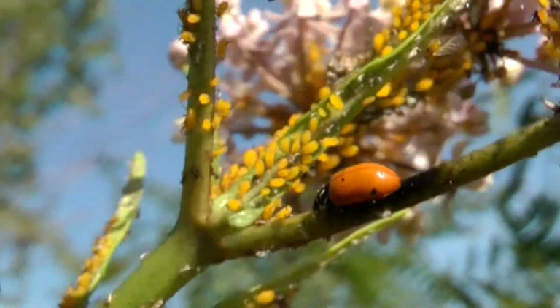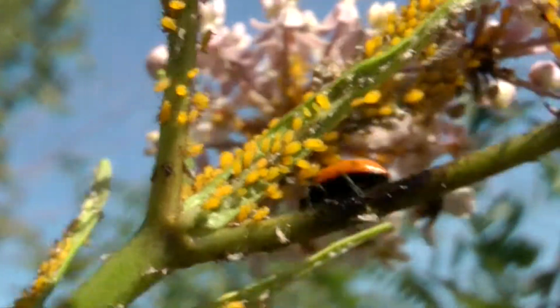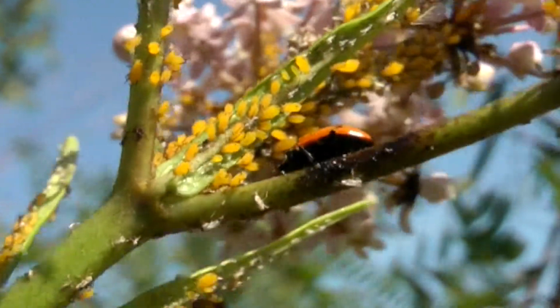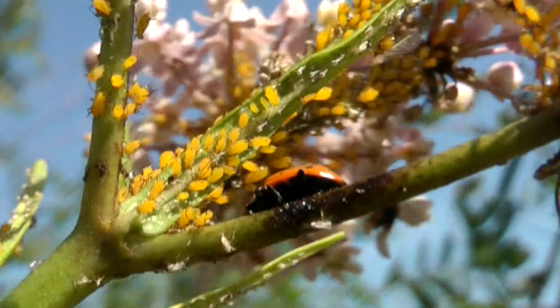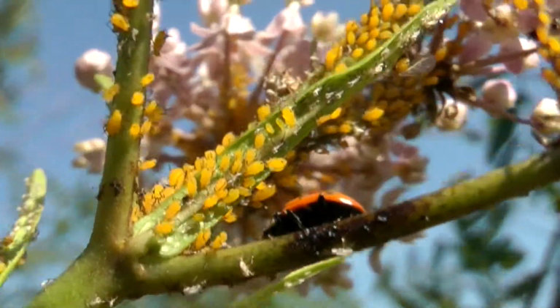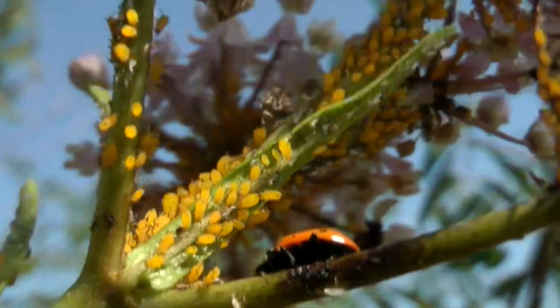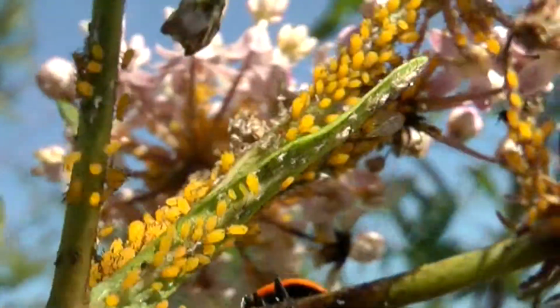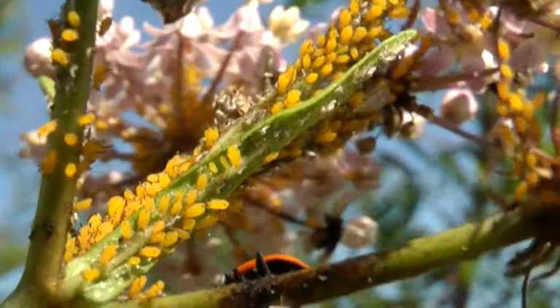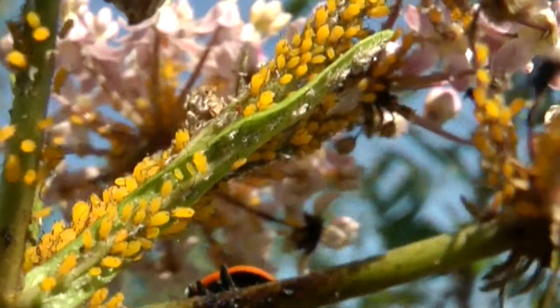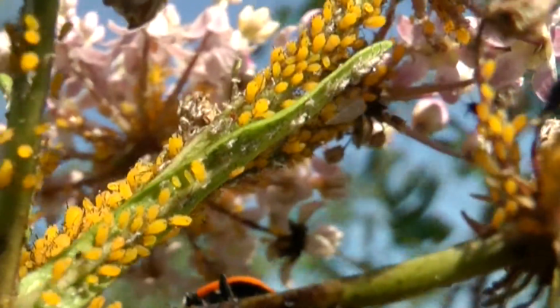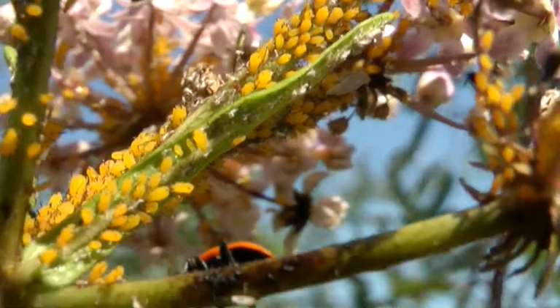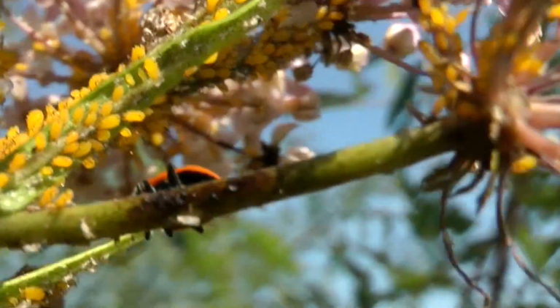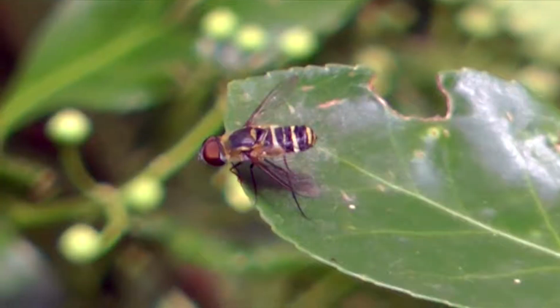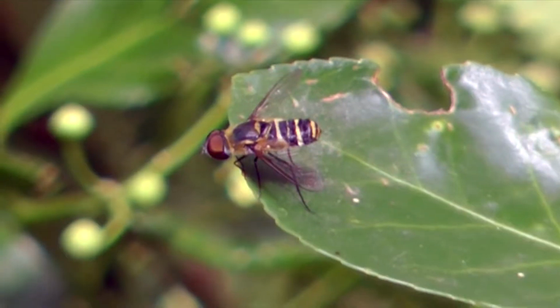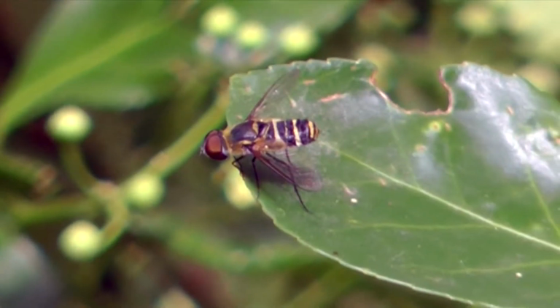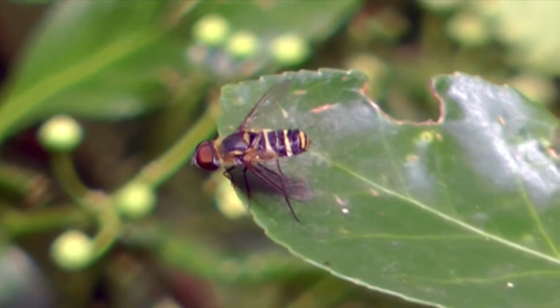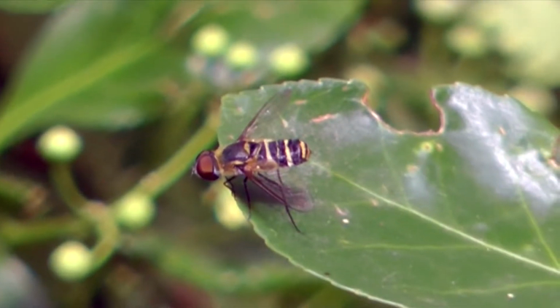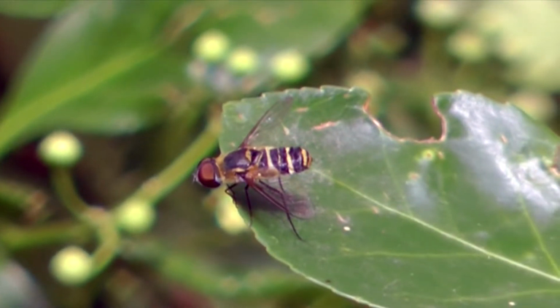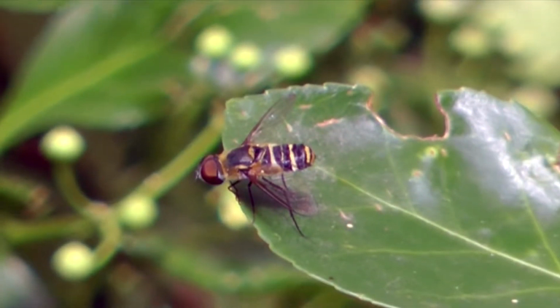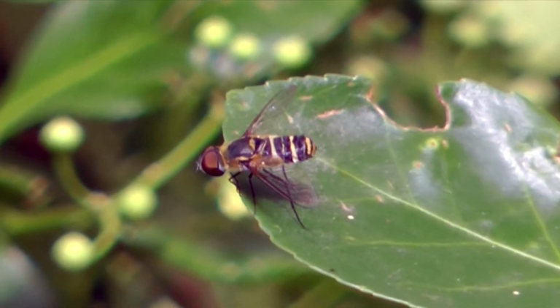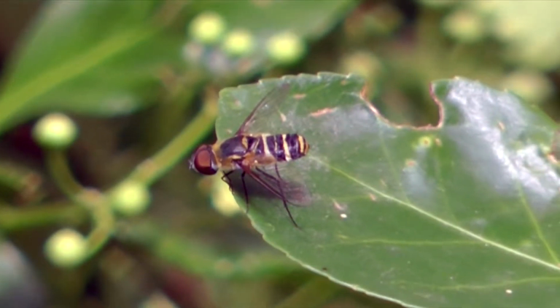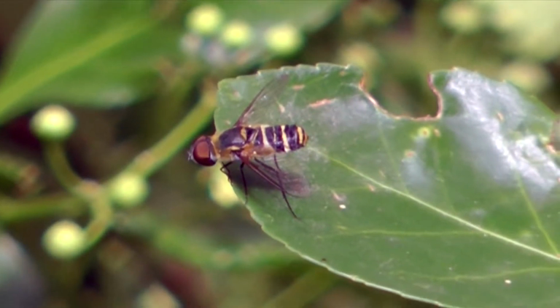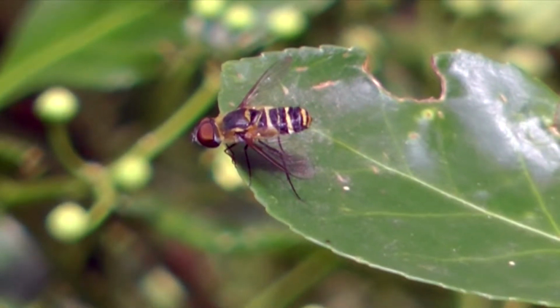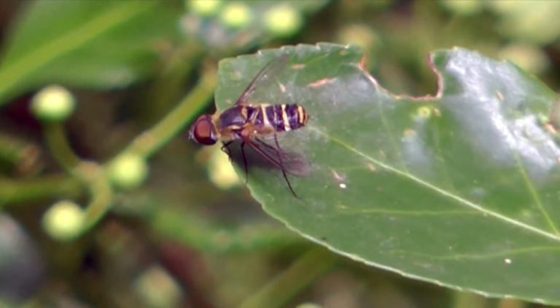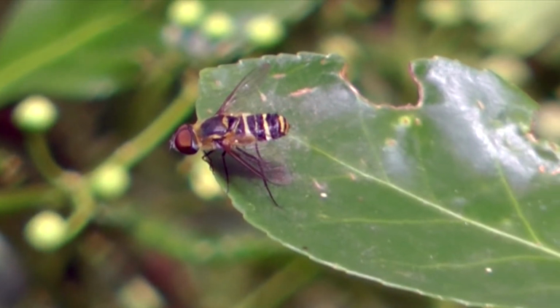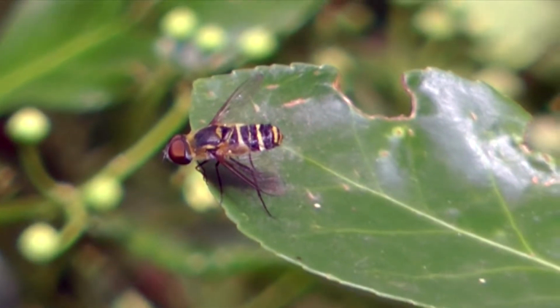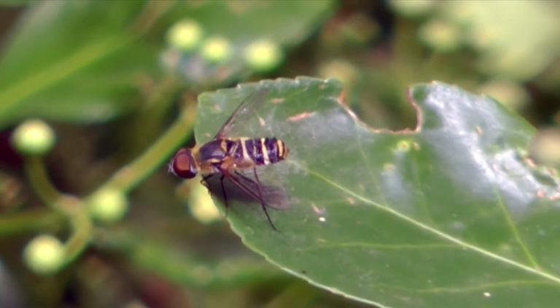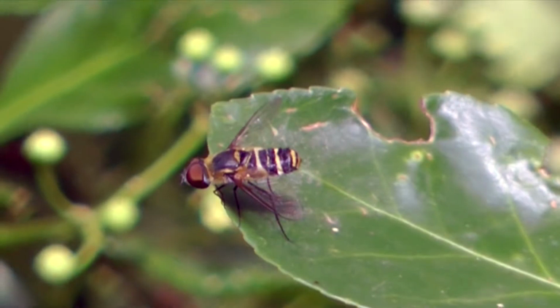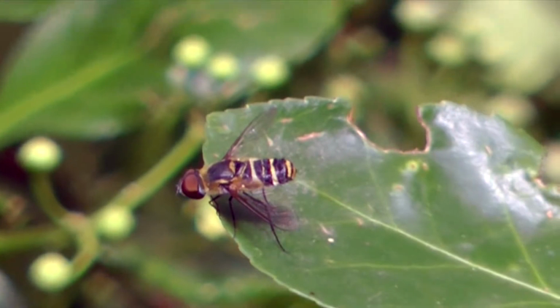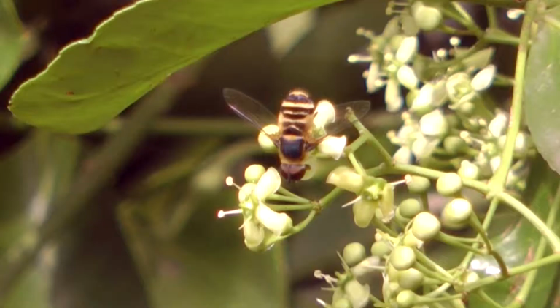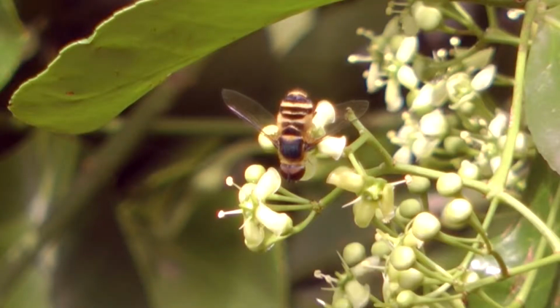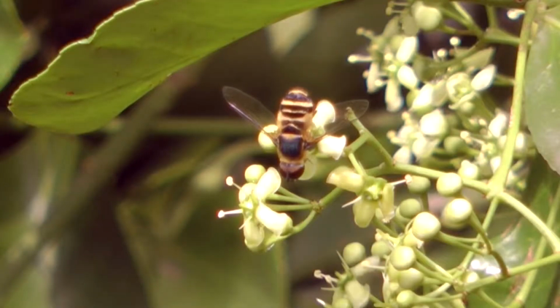But fortunately, lots of predators help keep their numbers in check, among them the furred and friendly little flower flies.